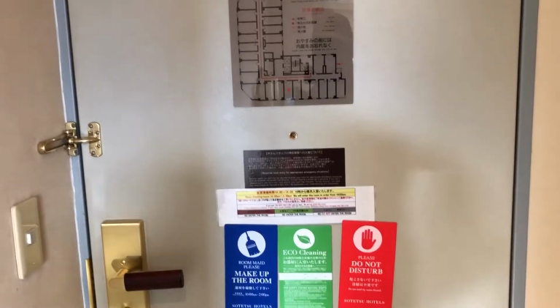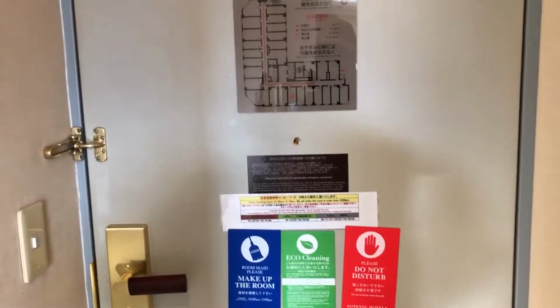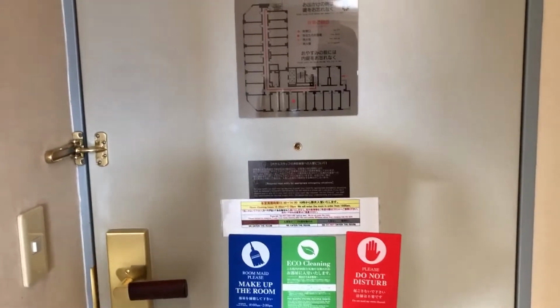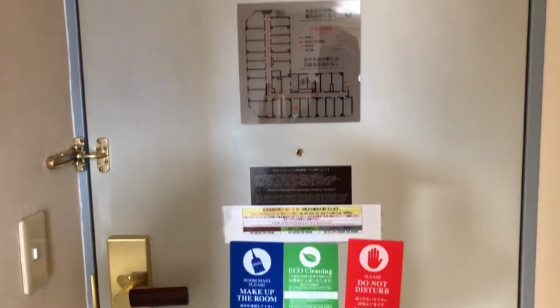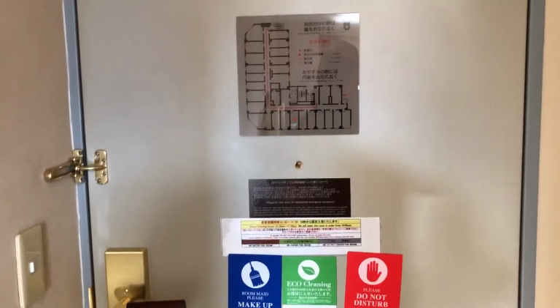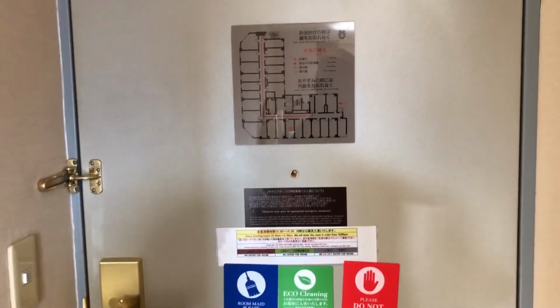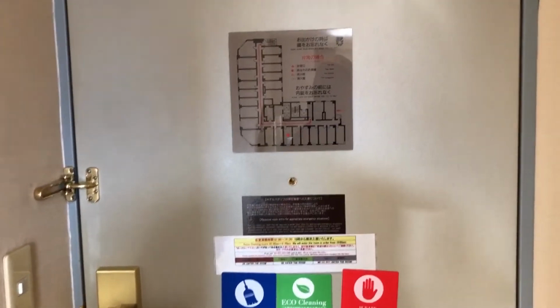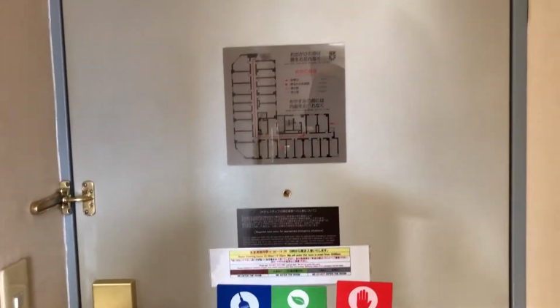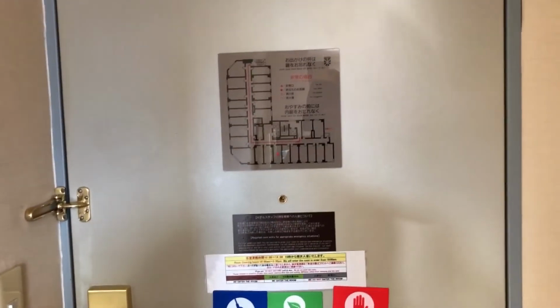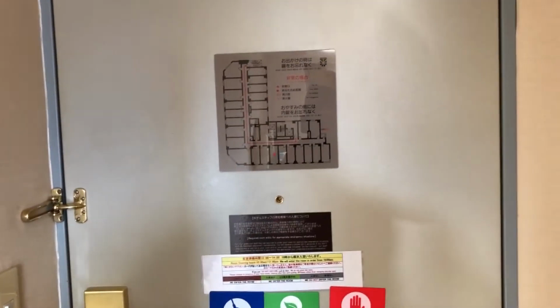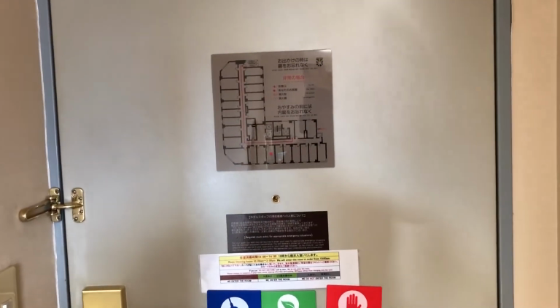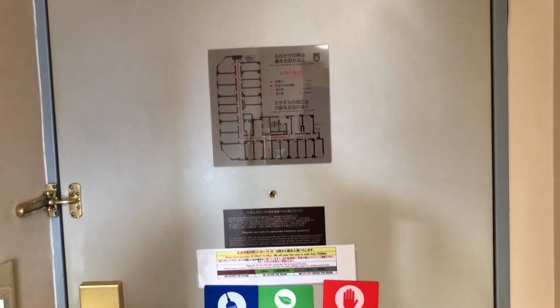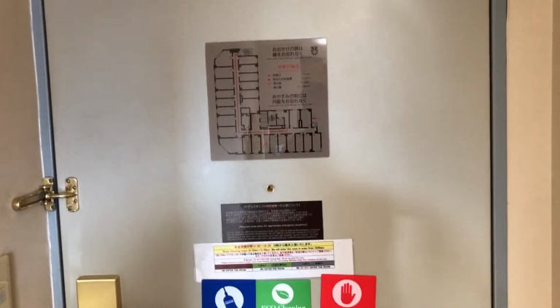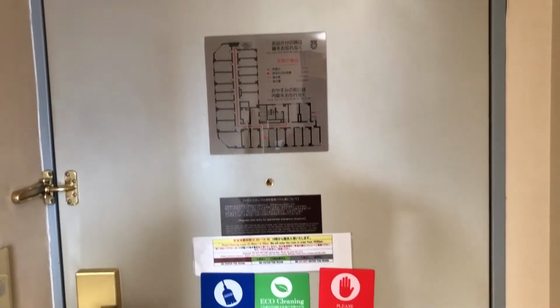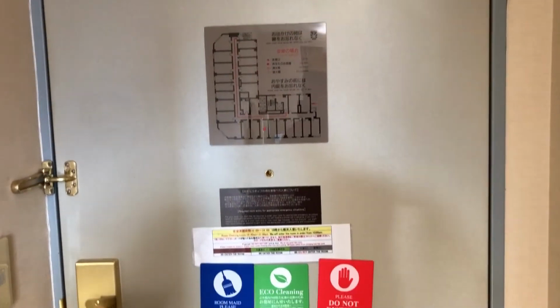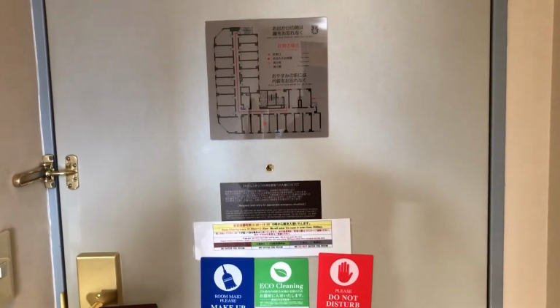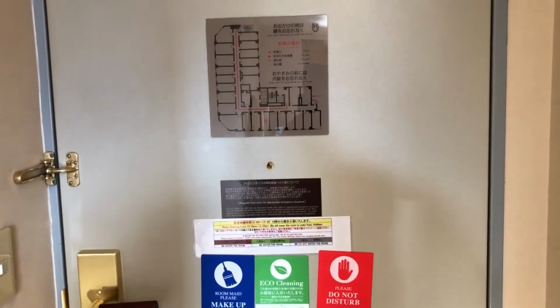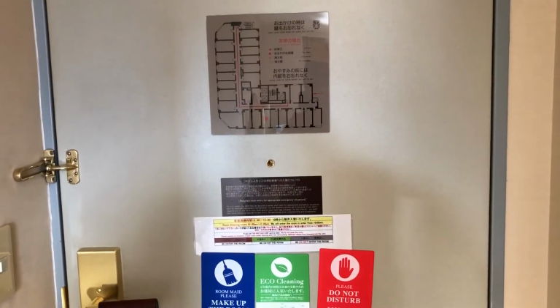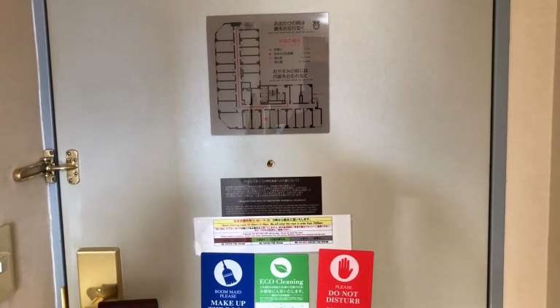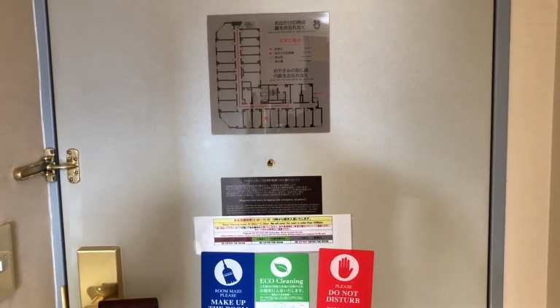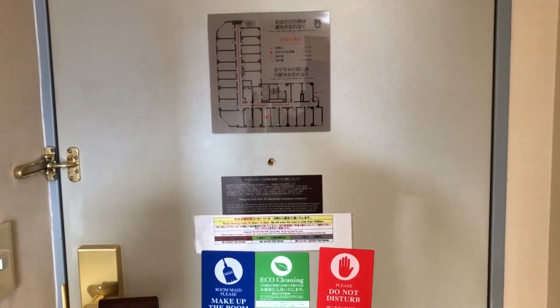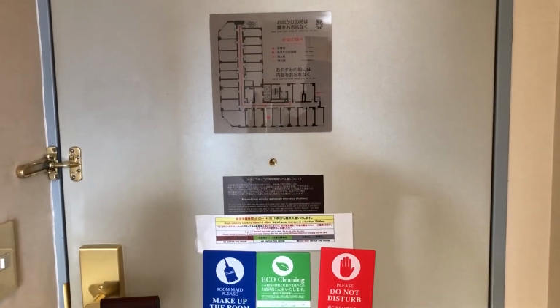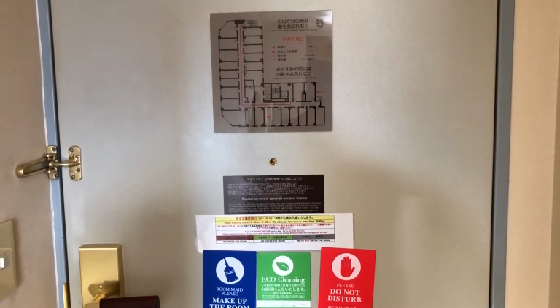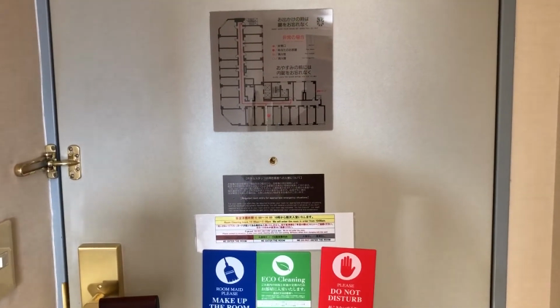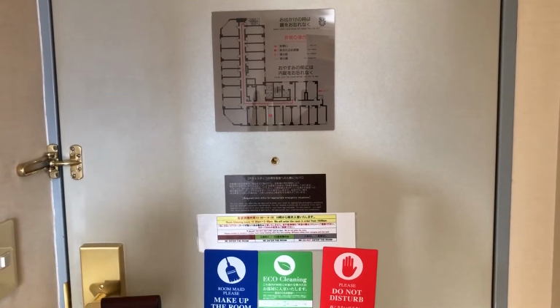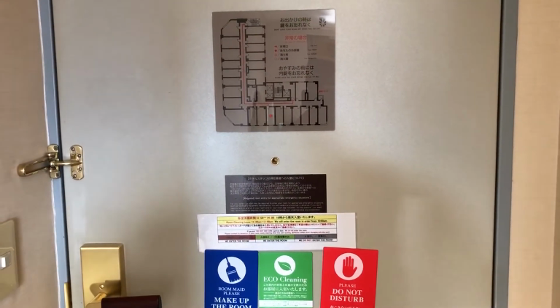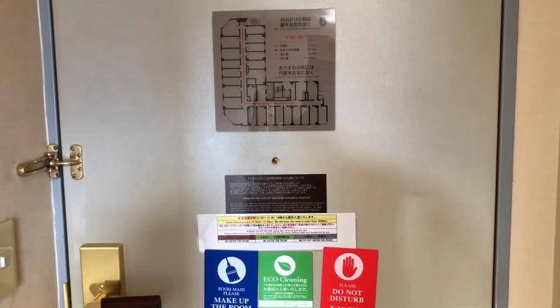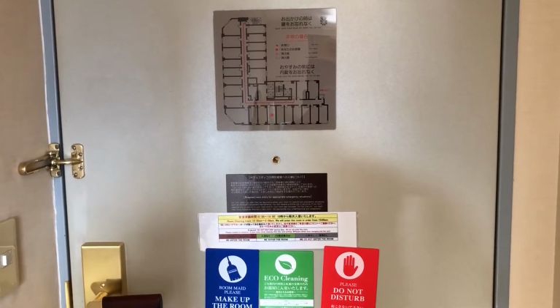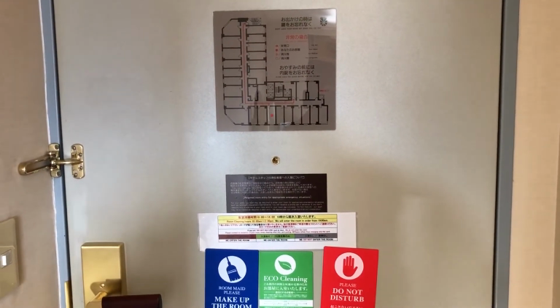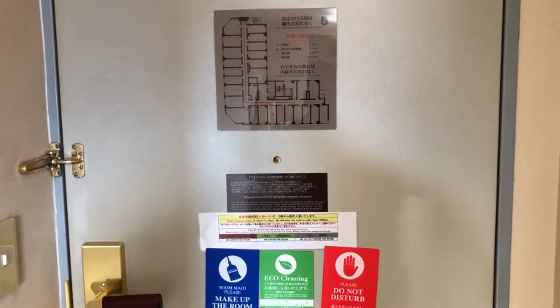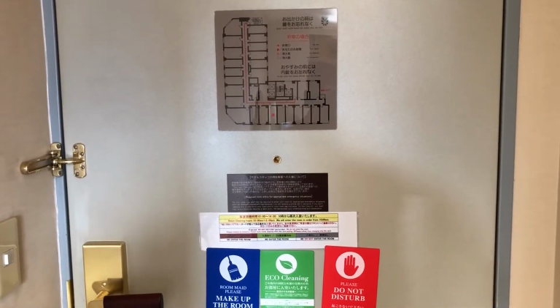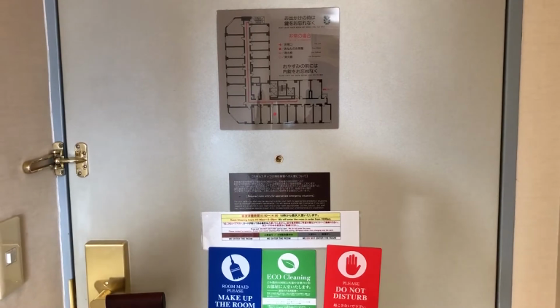So we're going to do a little tour of our Hiroshima hotel, the Hotel Fiesta.